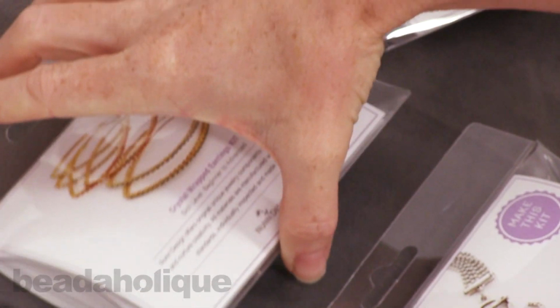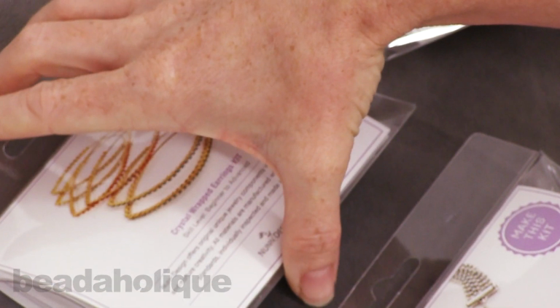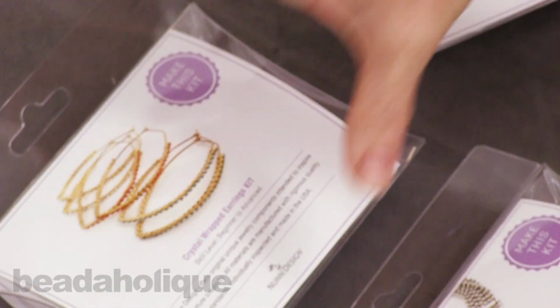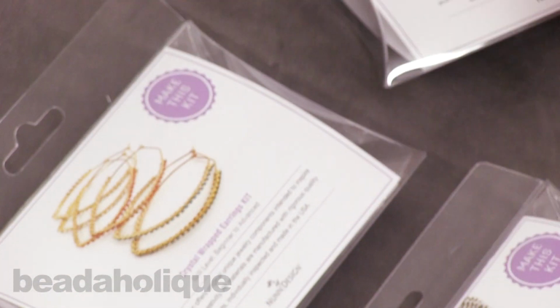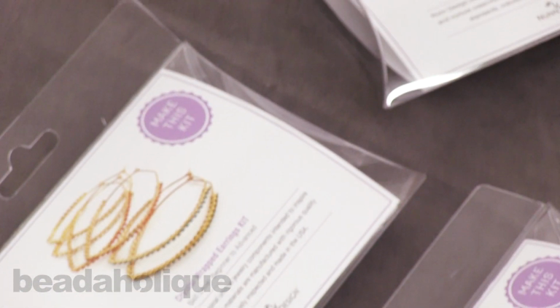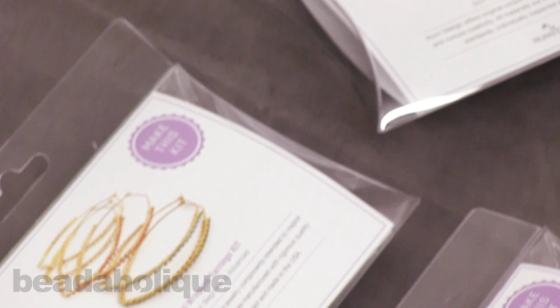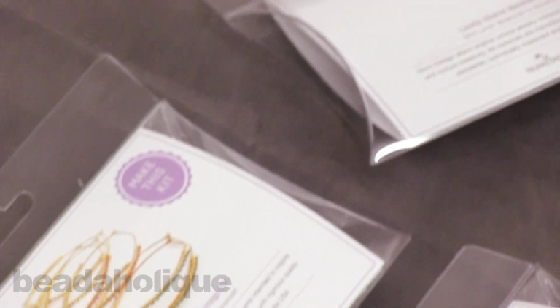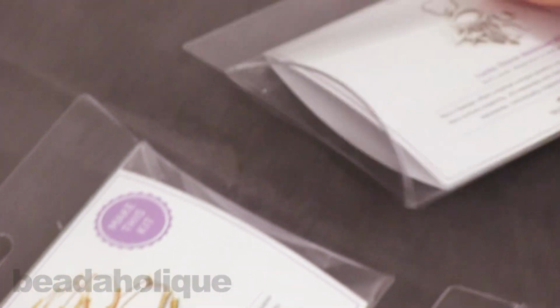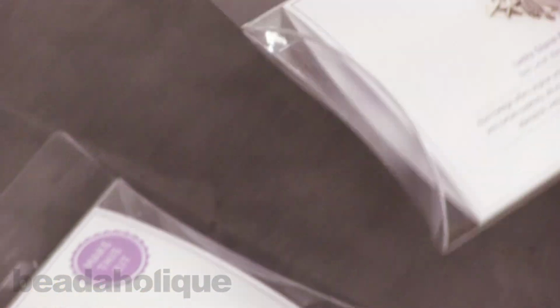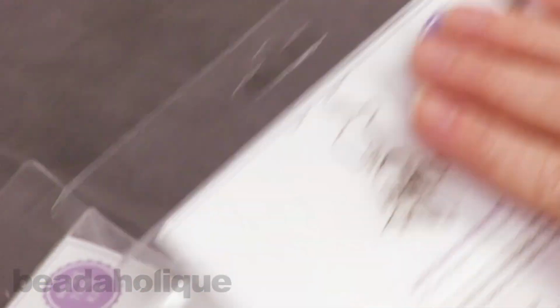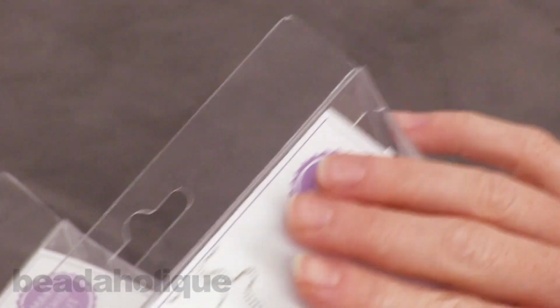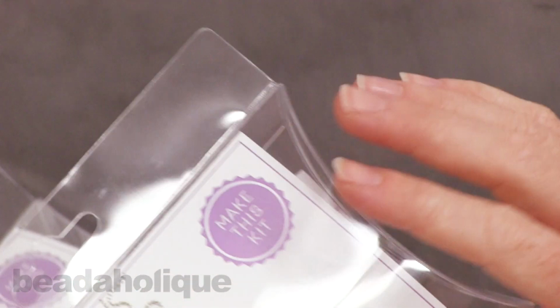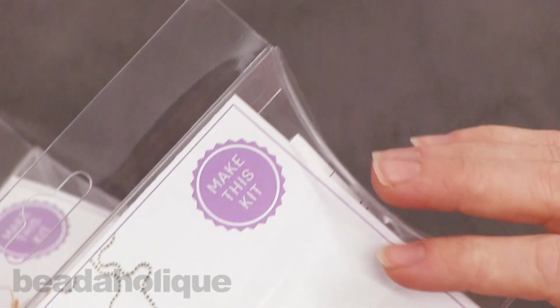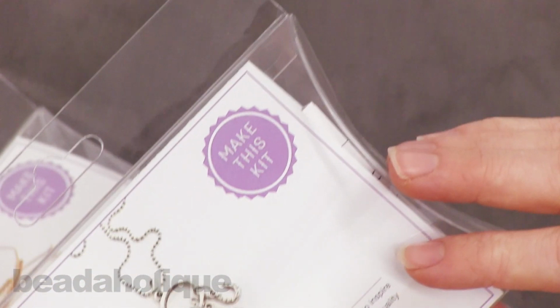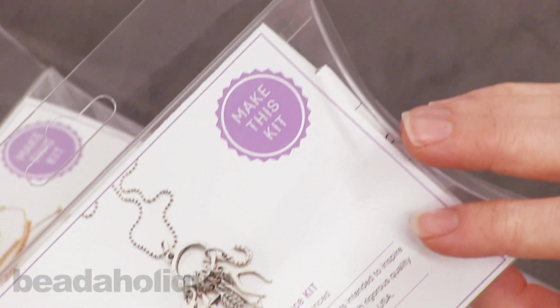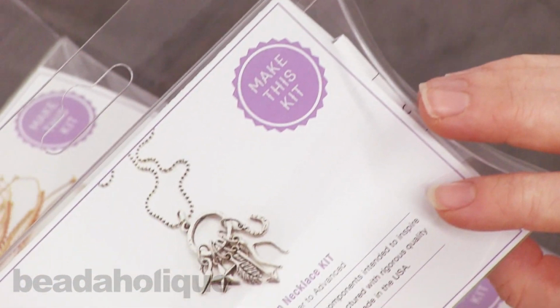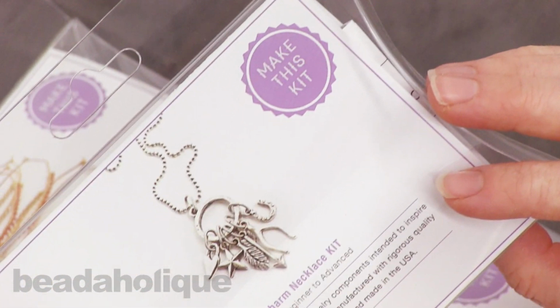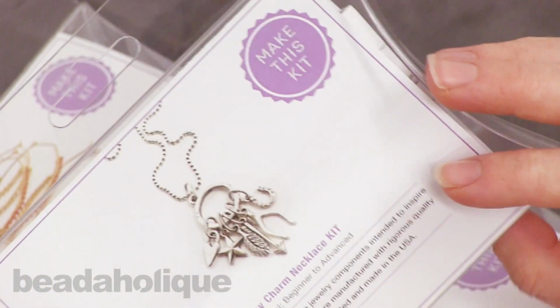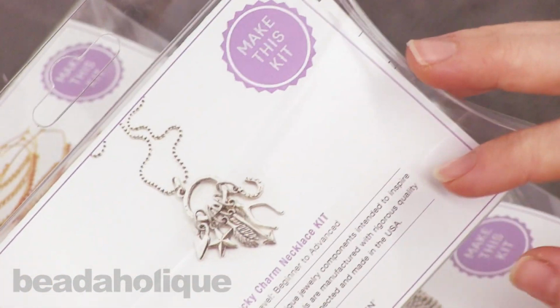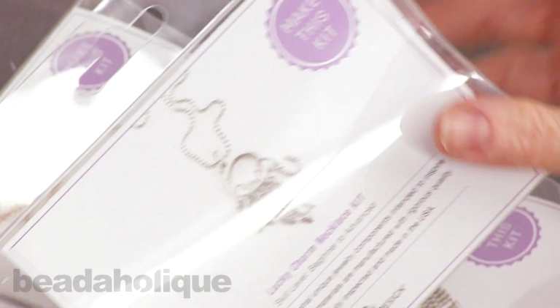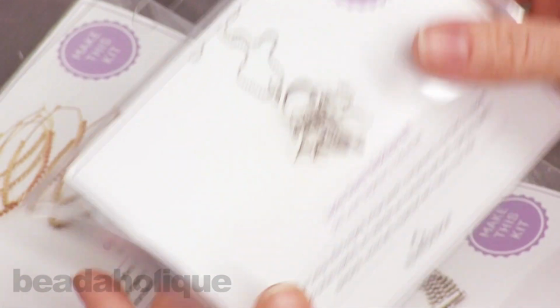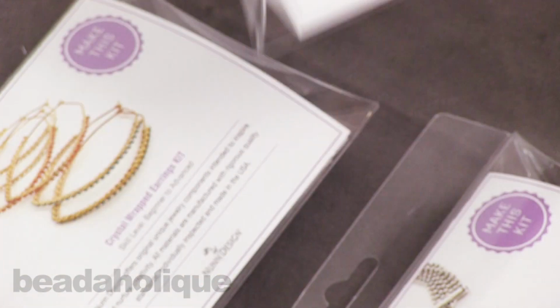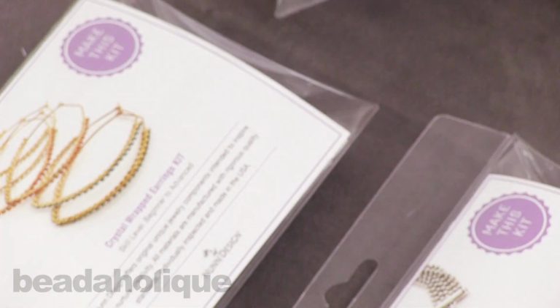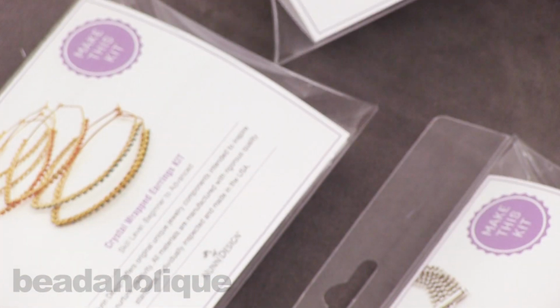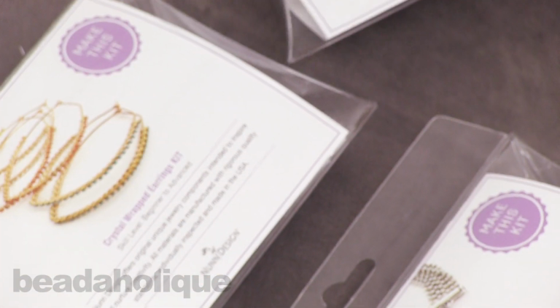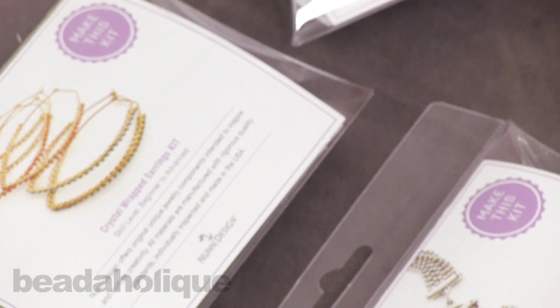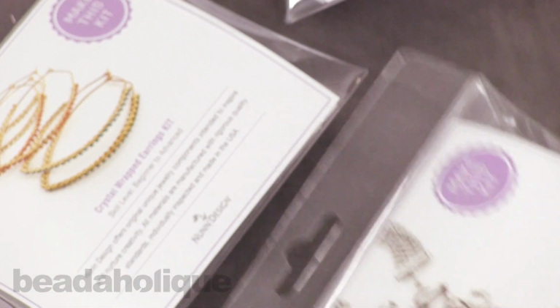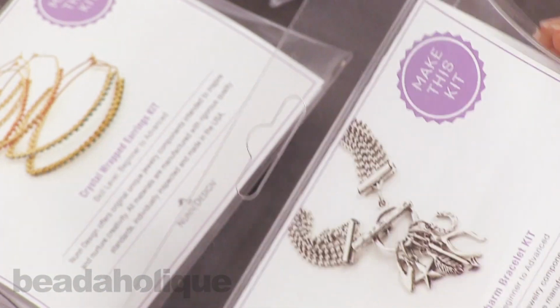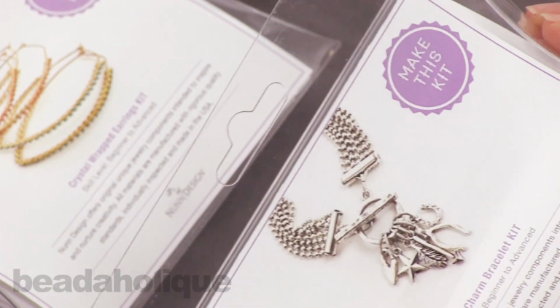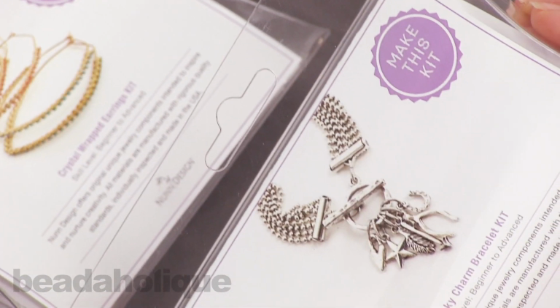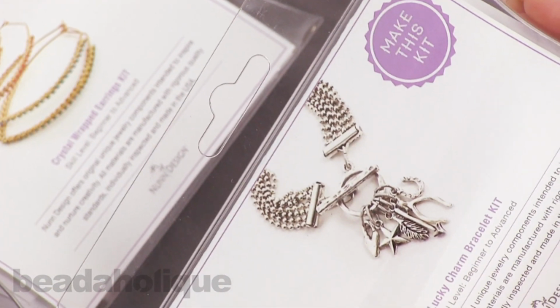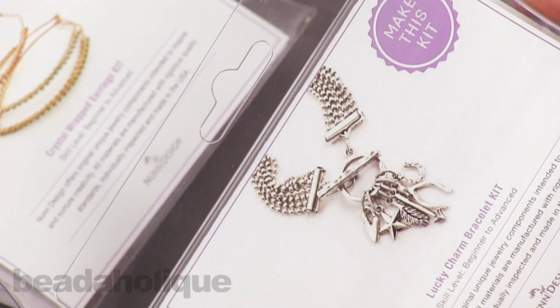And then here's another one. This is the Lucky Charm necklace kit. And the Lucky Charm bracelet kit.